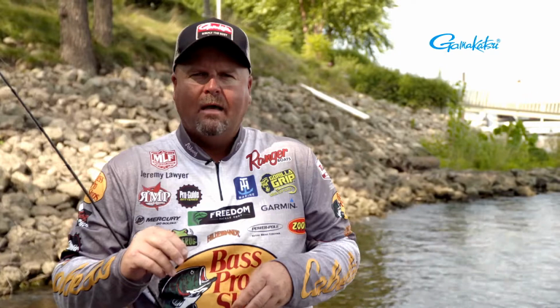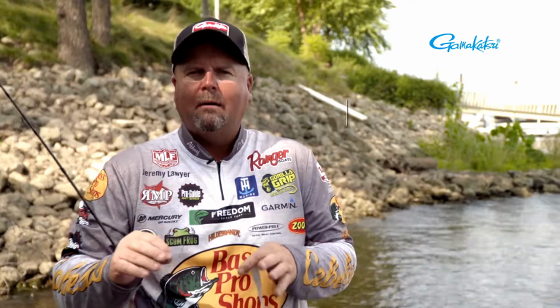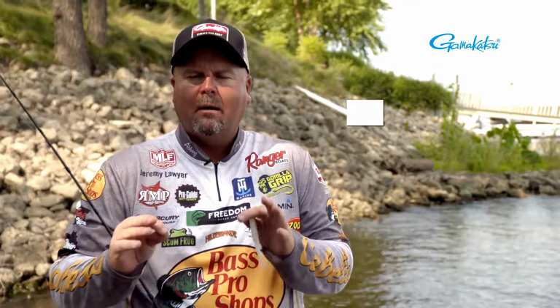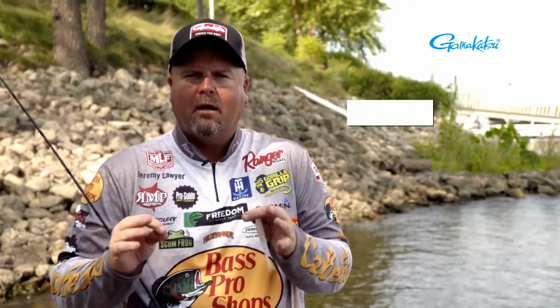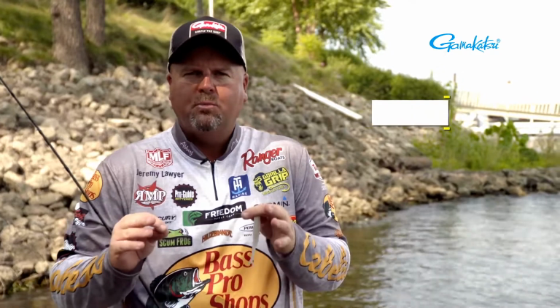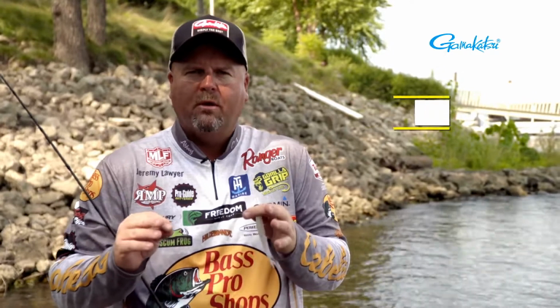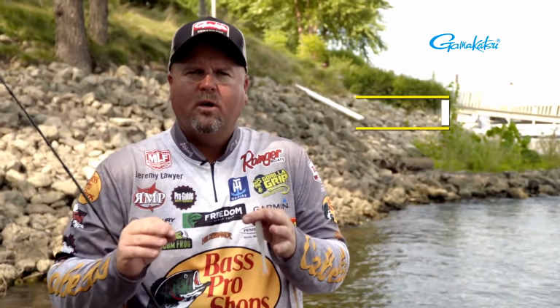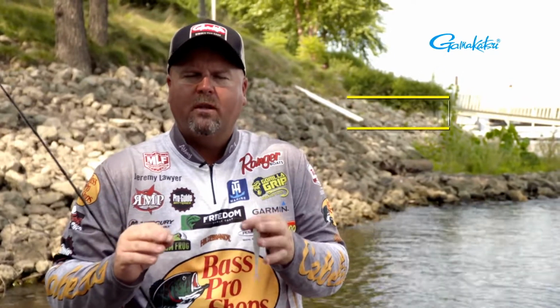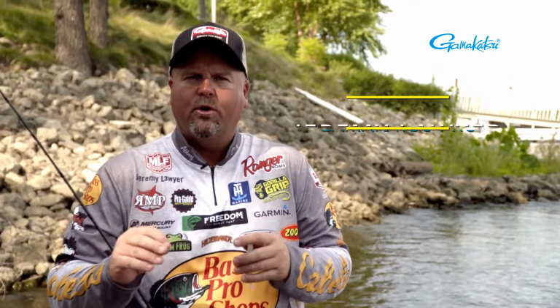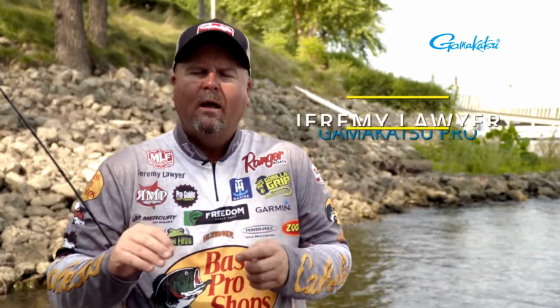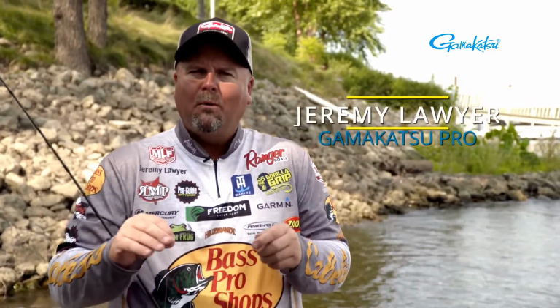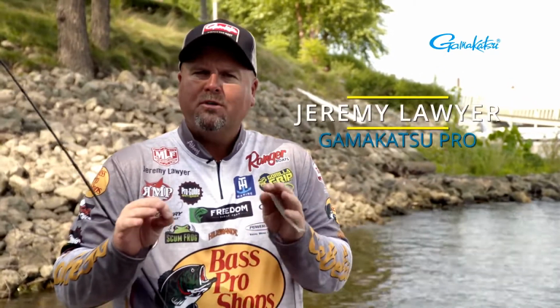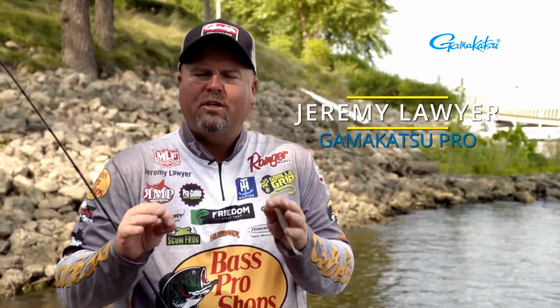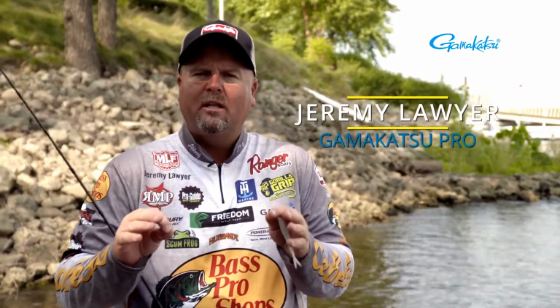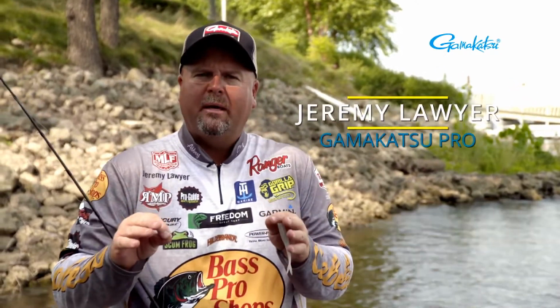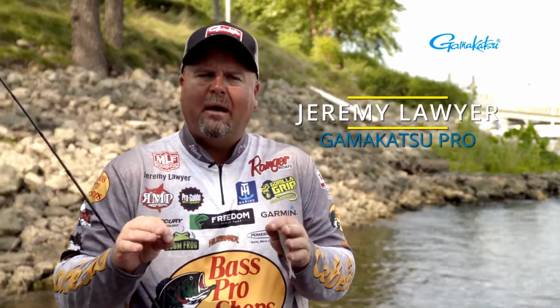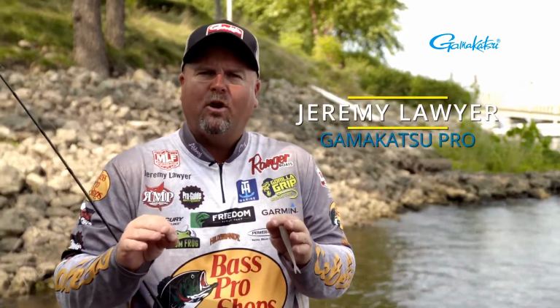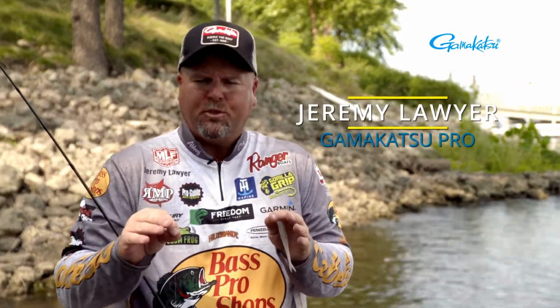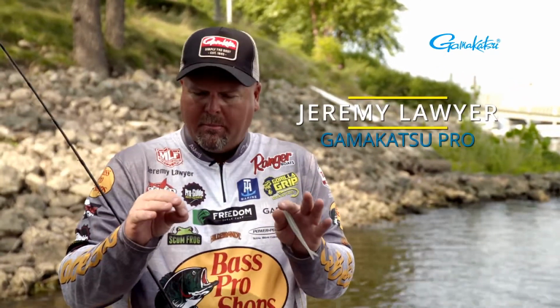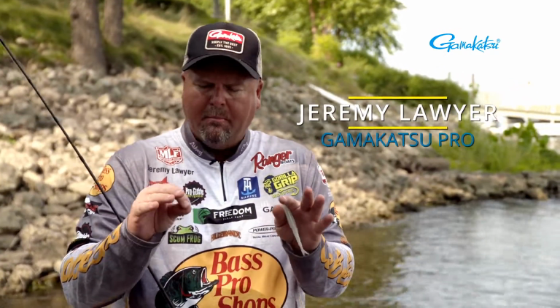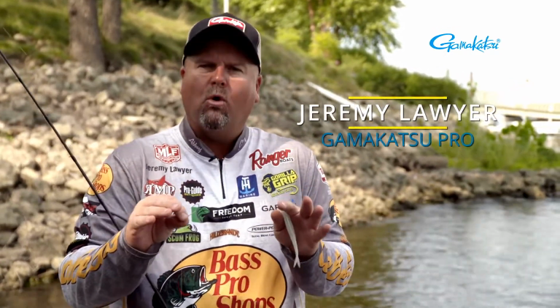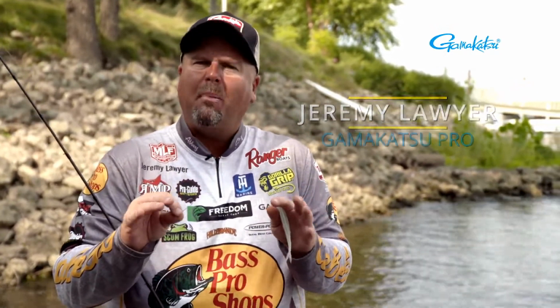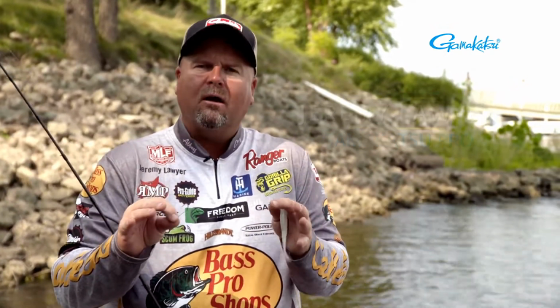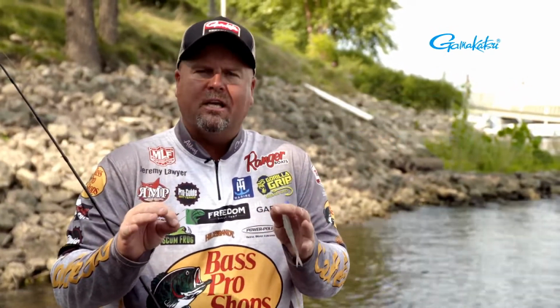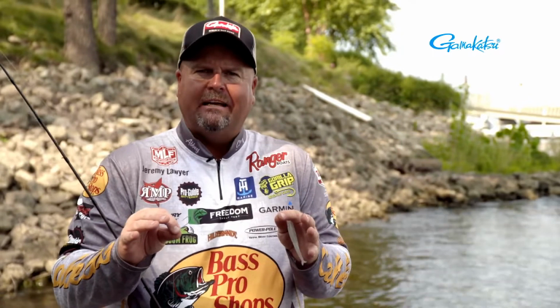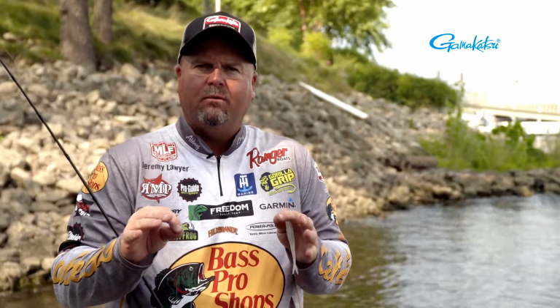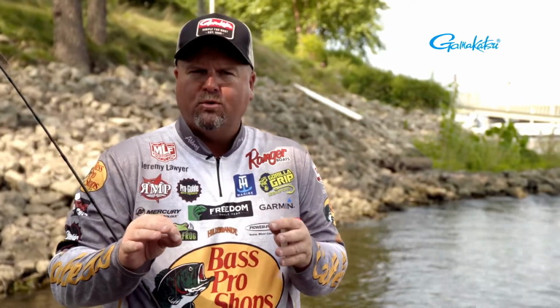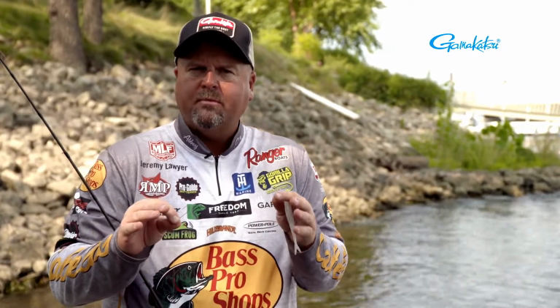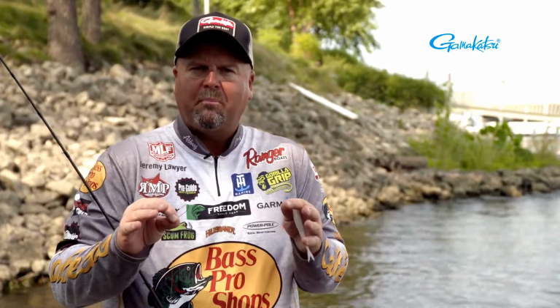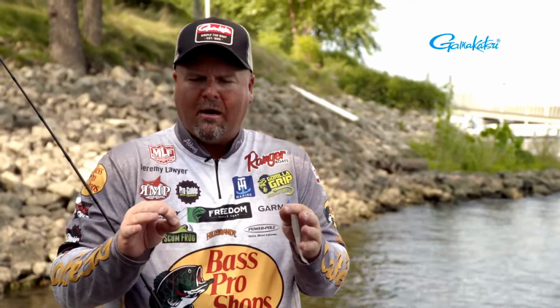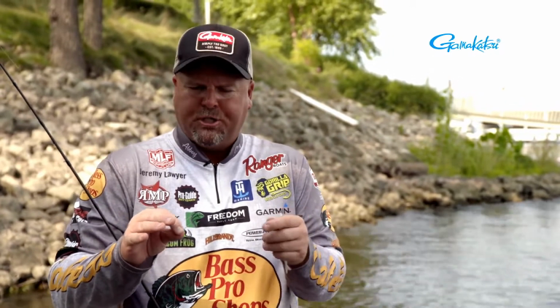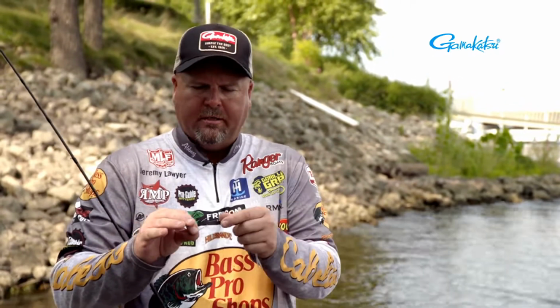Hi, I'm Gamakatsu Pro Jeremy Lawyer. I want to talk to you a little bit about drop shotting, but more on a power side of it — something like power shotting.